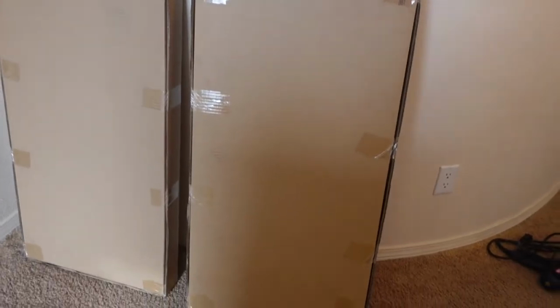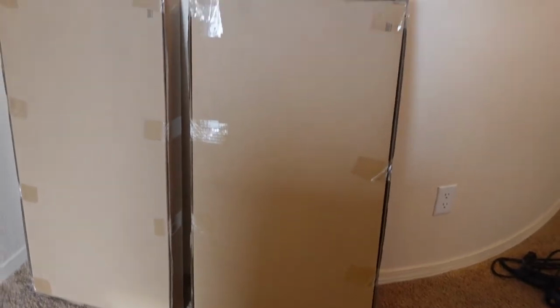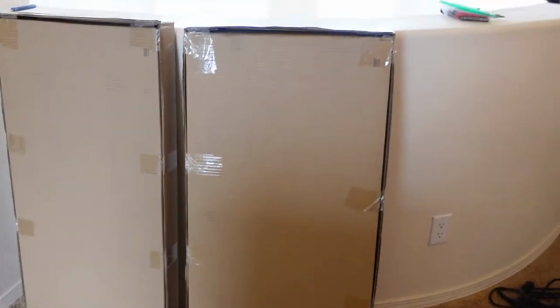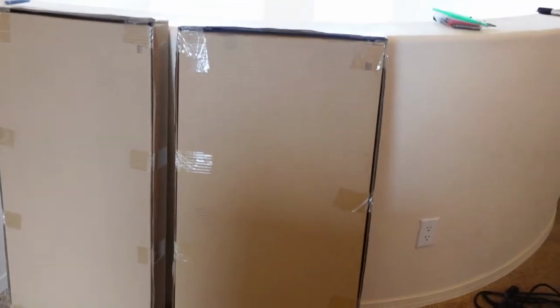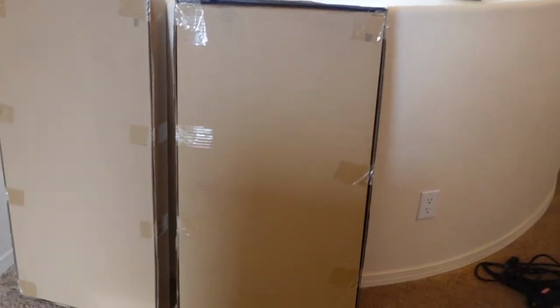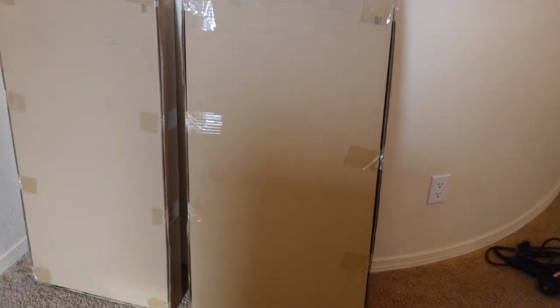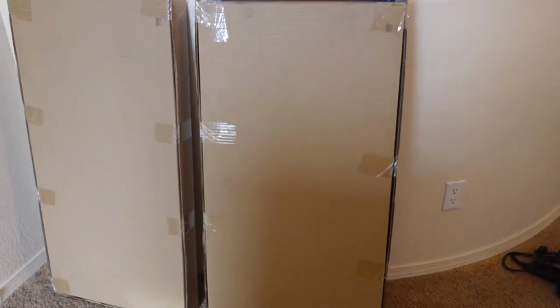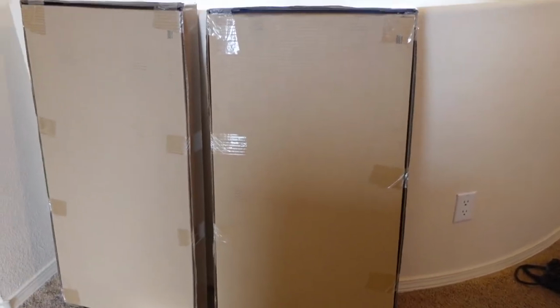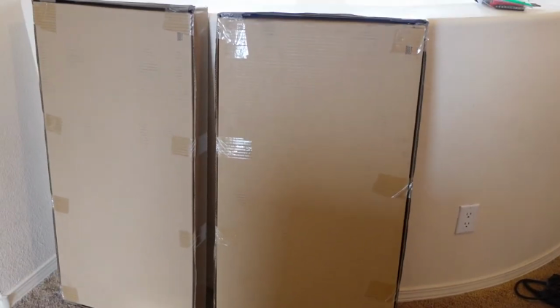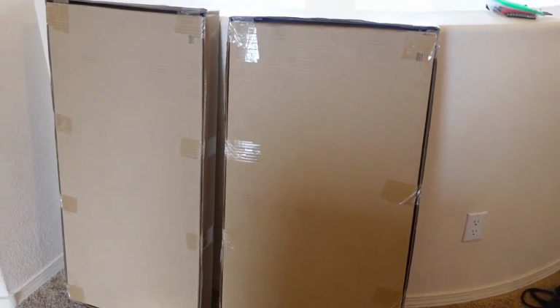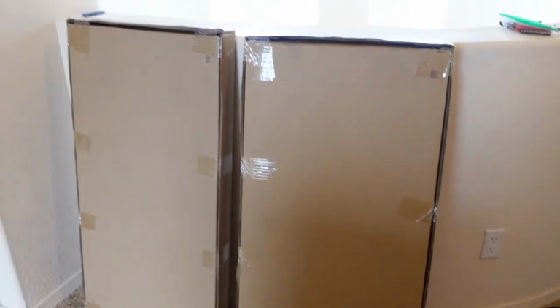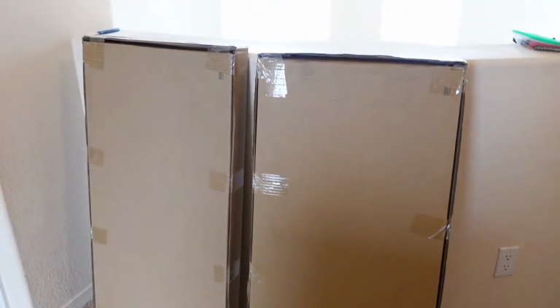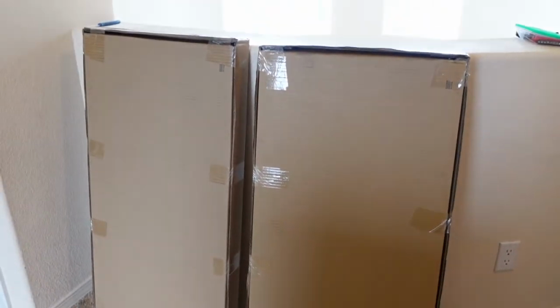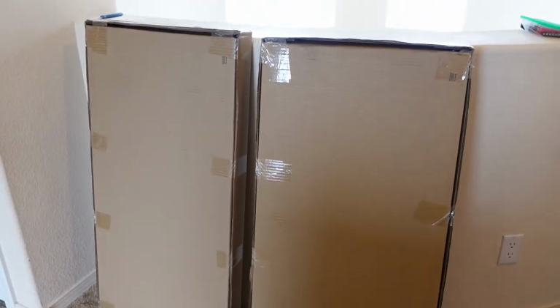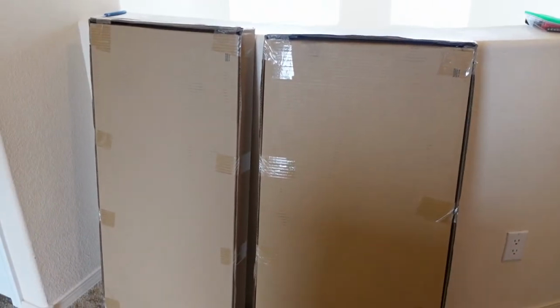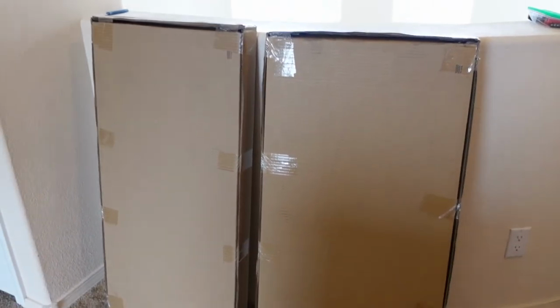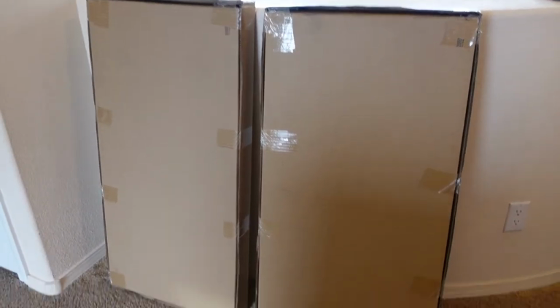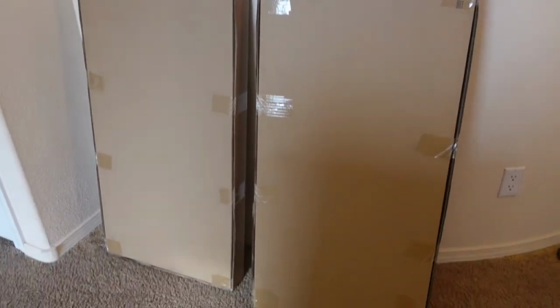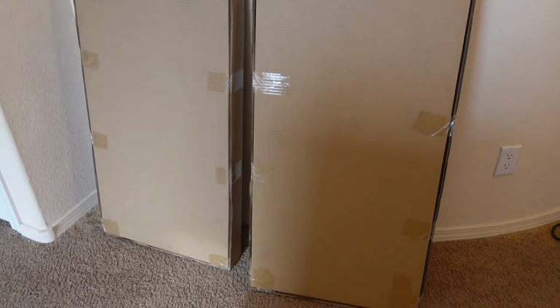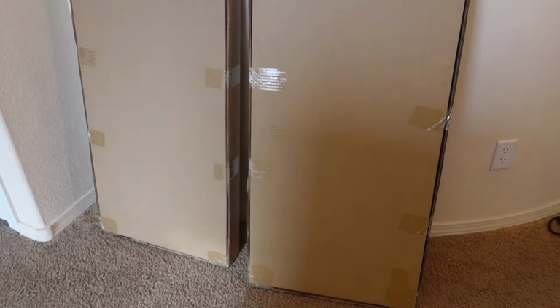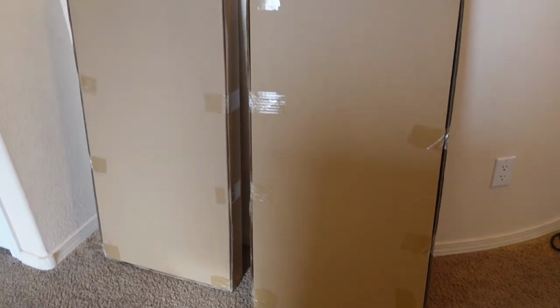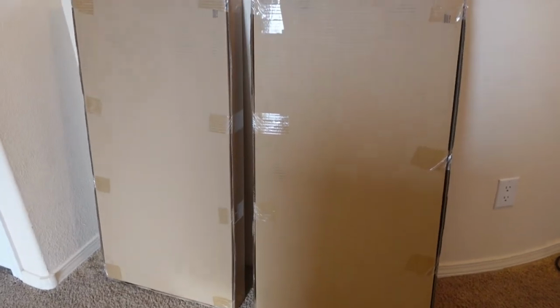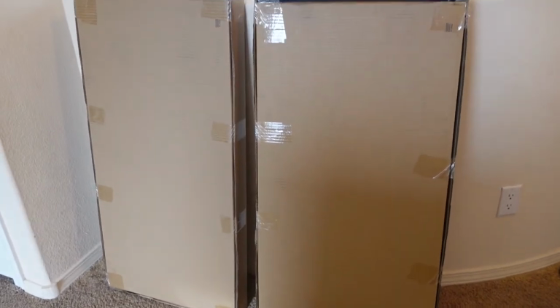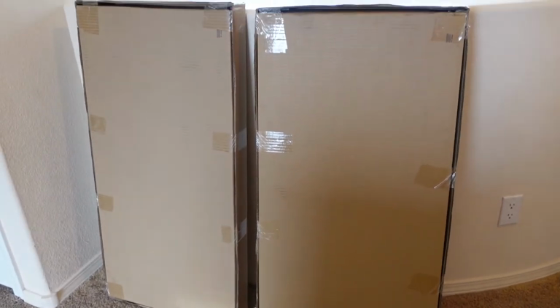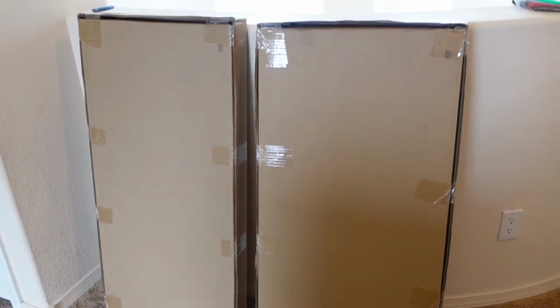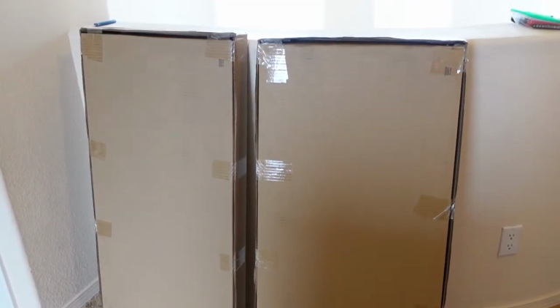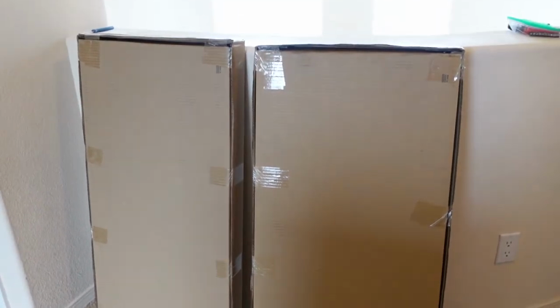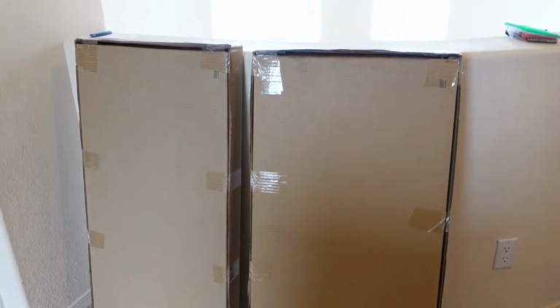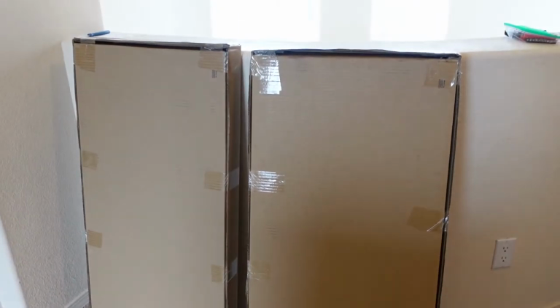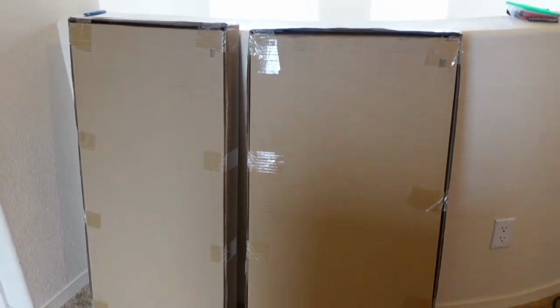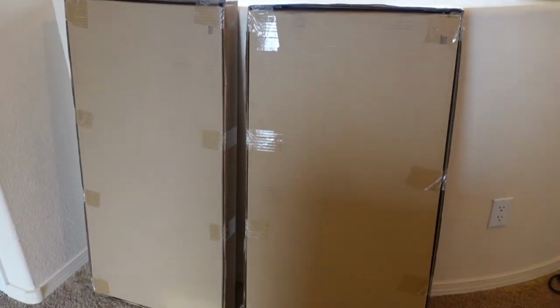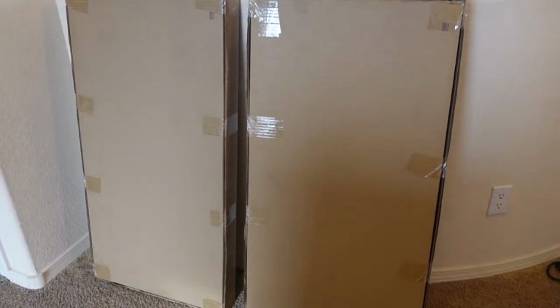The box has finally arrived. Here they are and now we are going to unbox them and put them together.